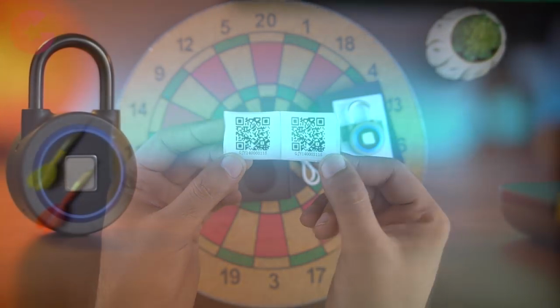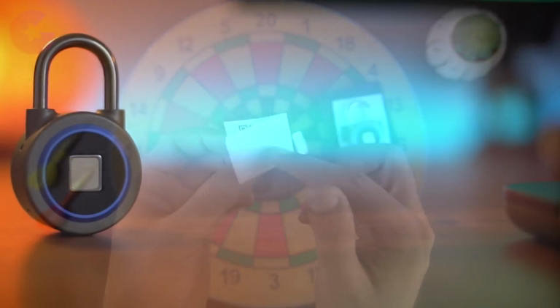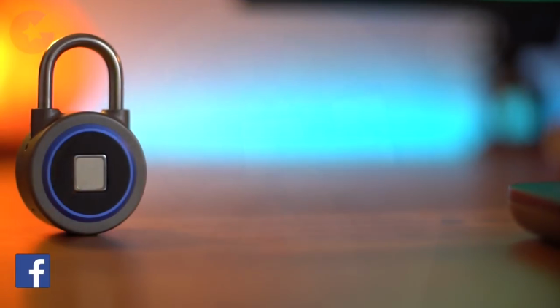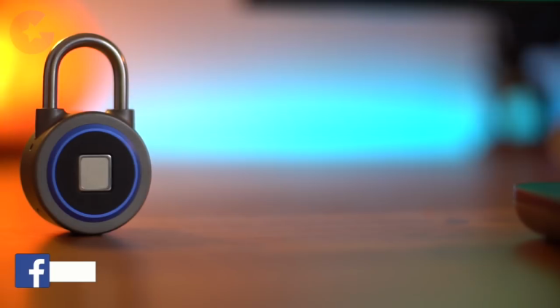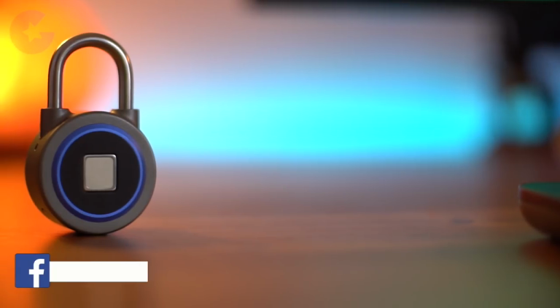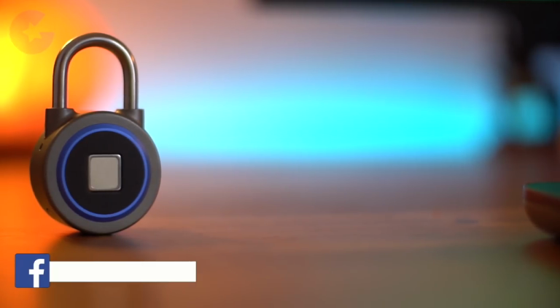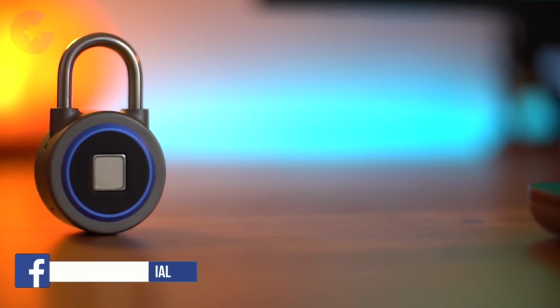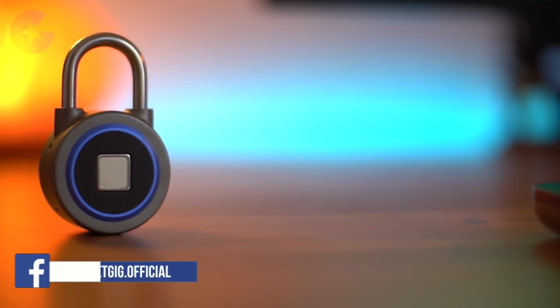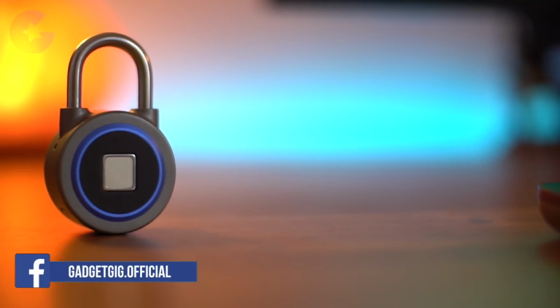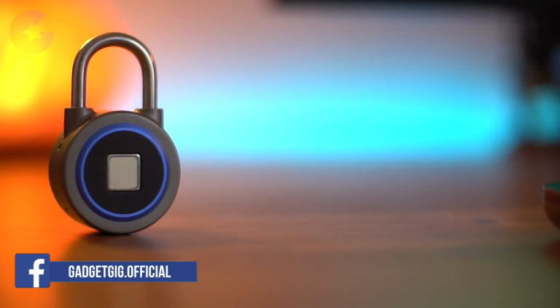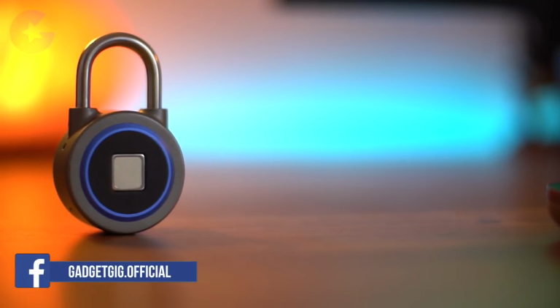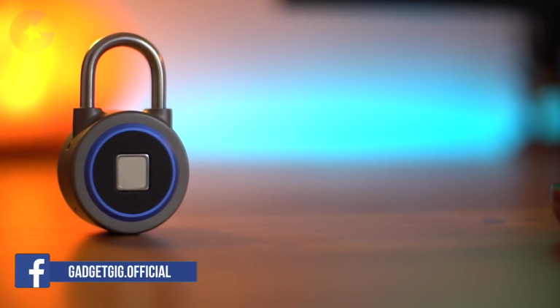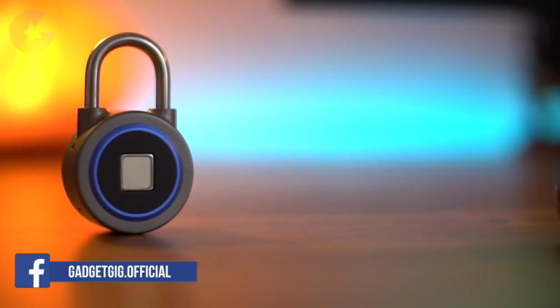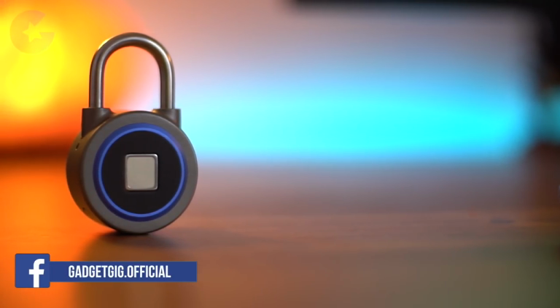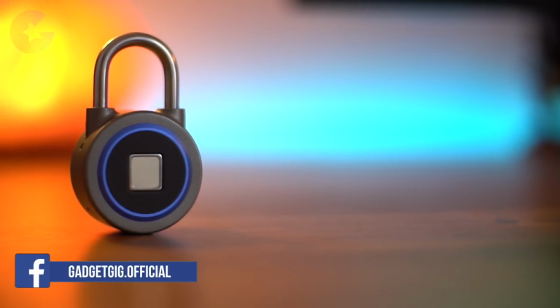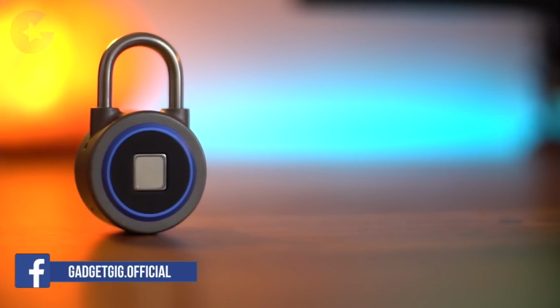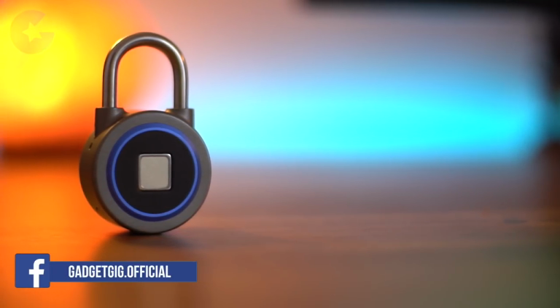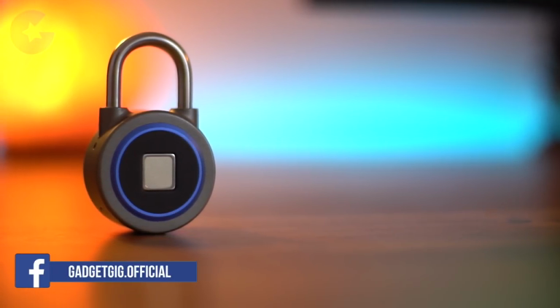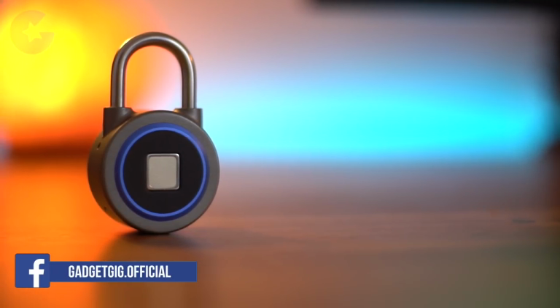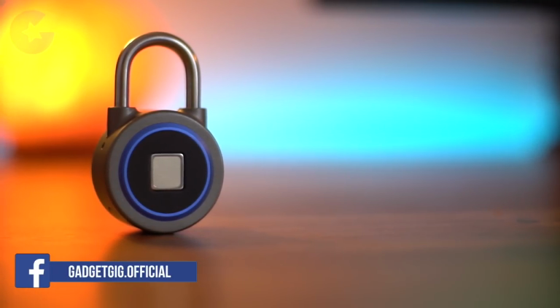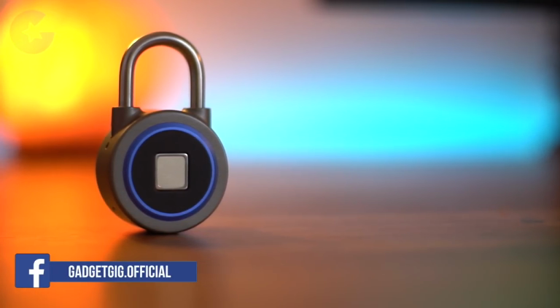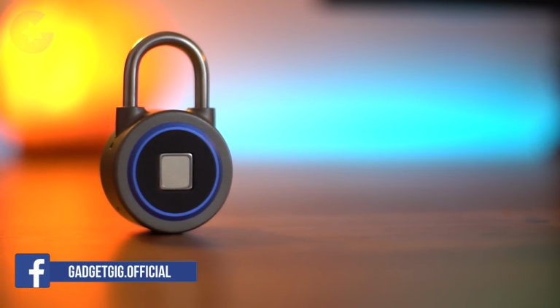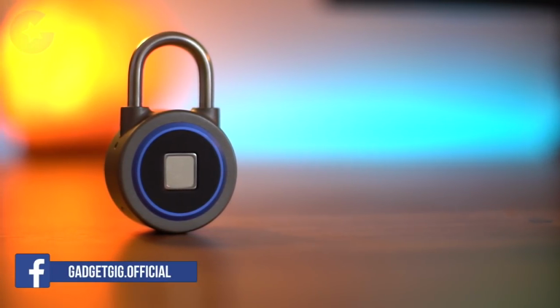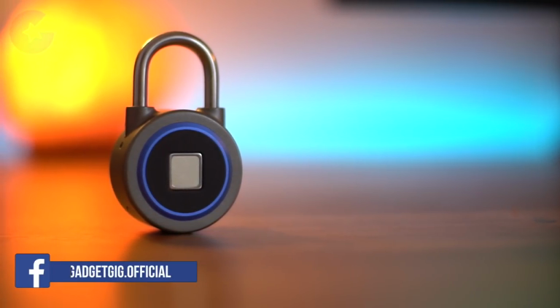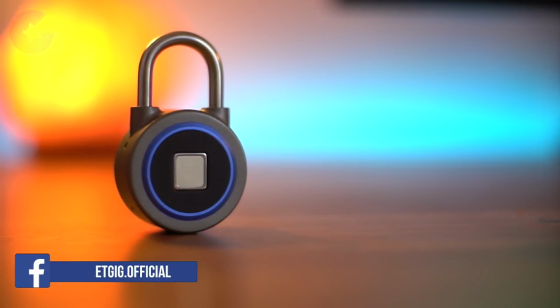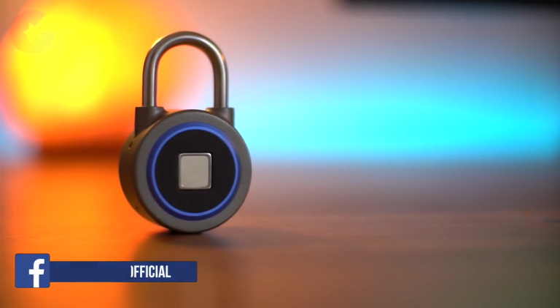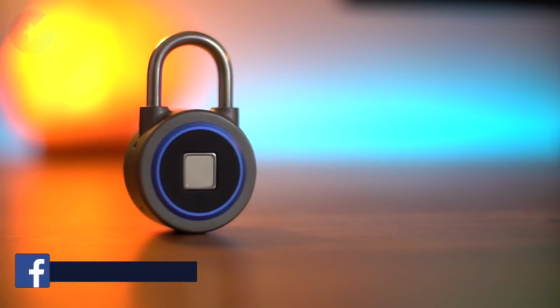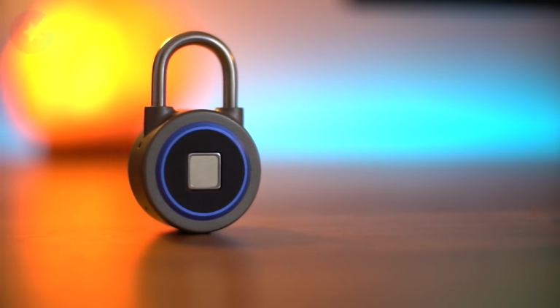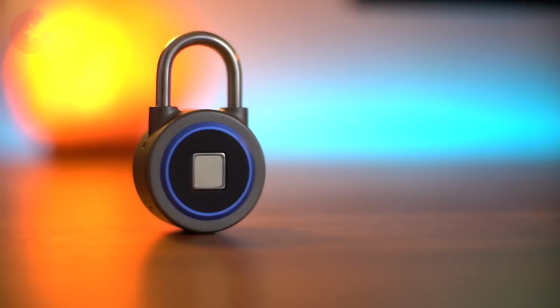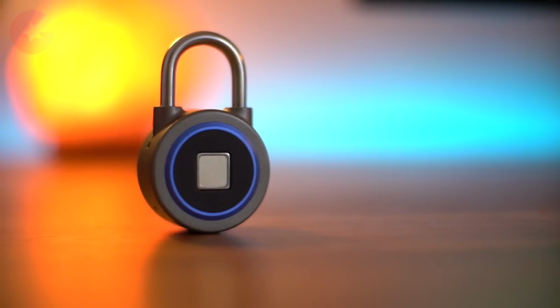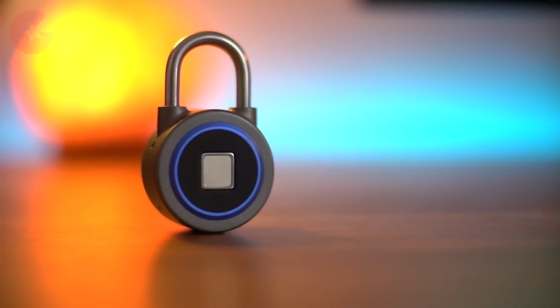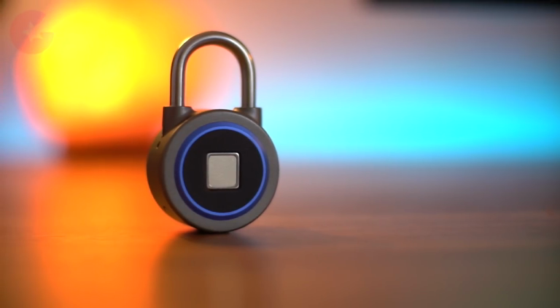So let's look at the lock closely. This is a lock from a brand called Nokilock, and it's a Bluetooth lock which can be unlocked by different methods.